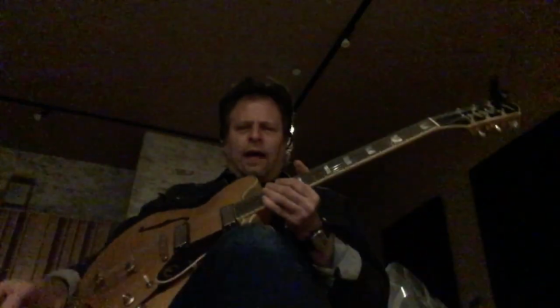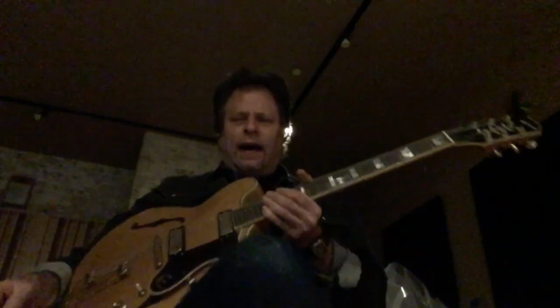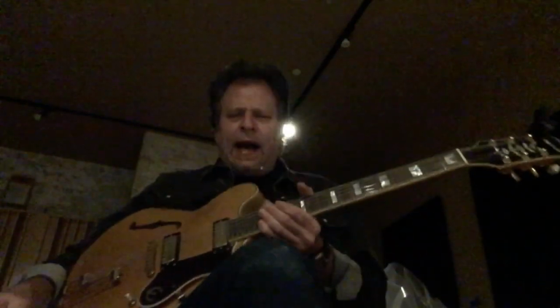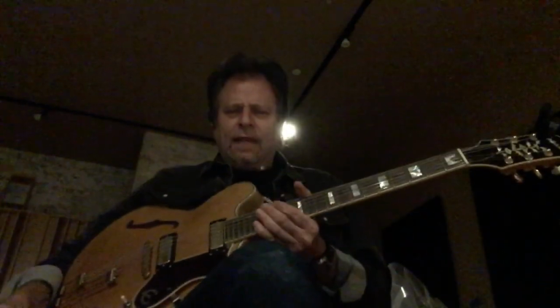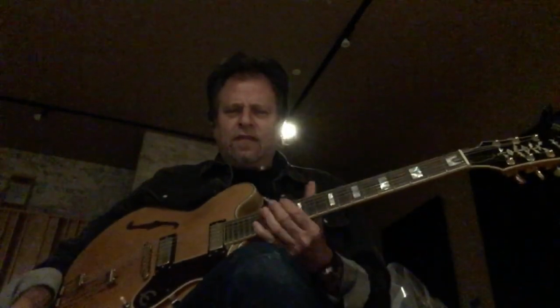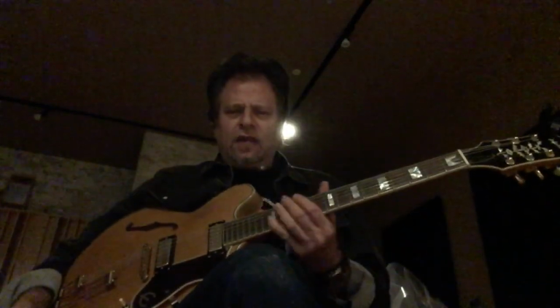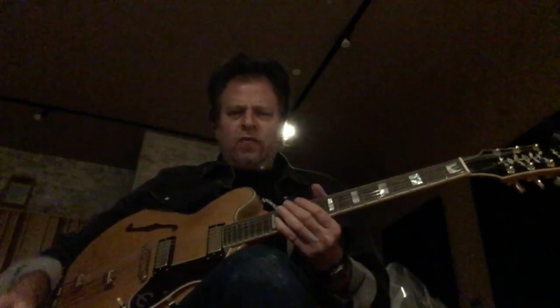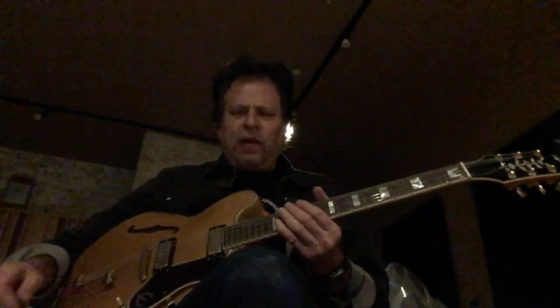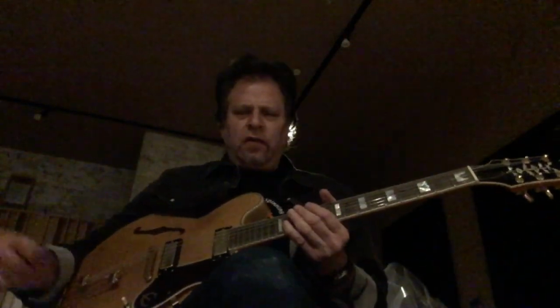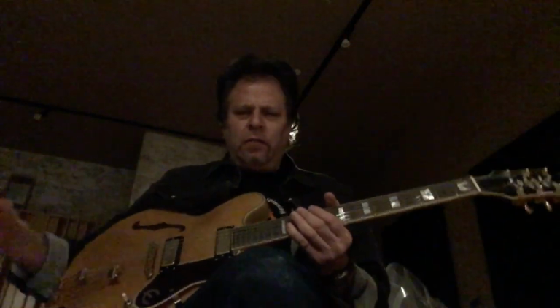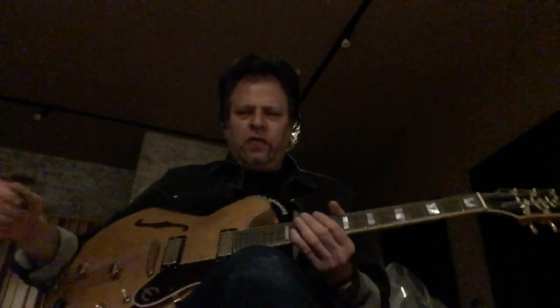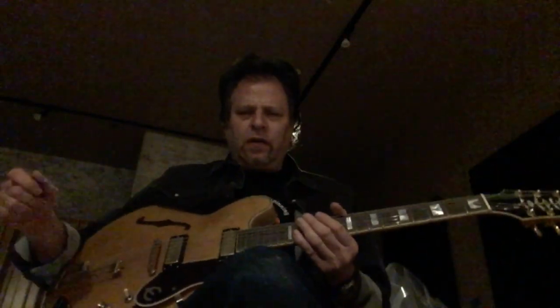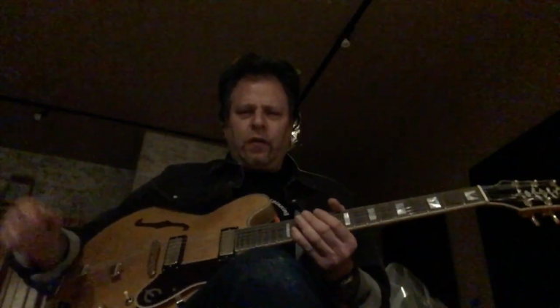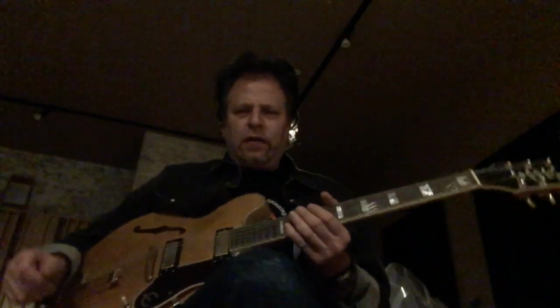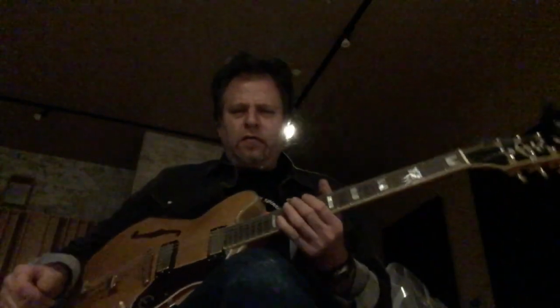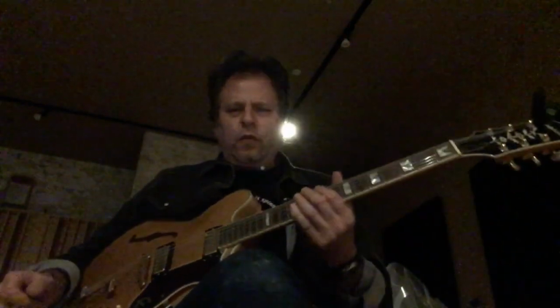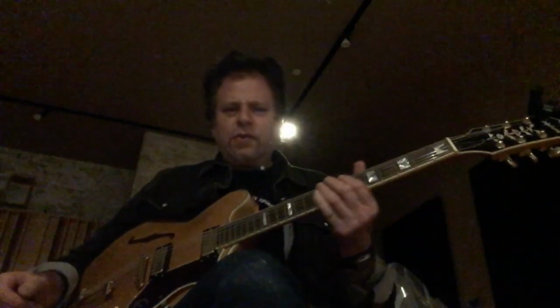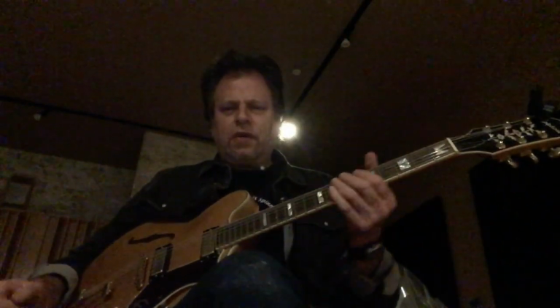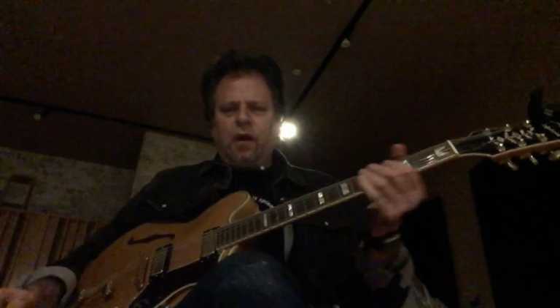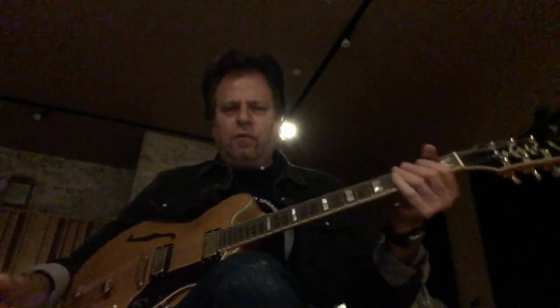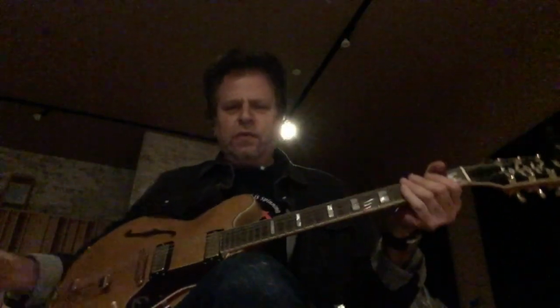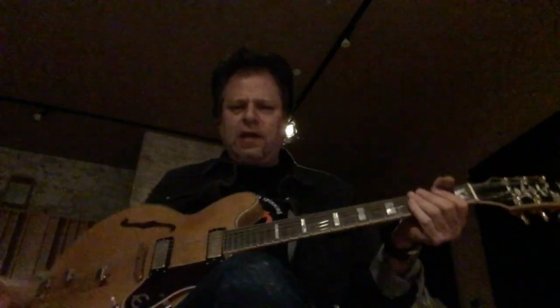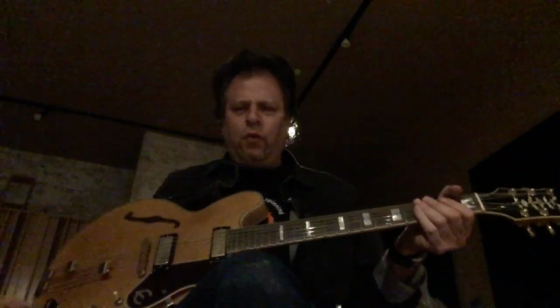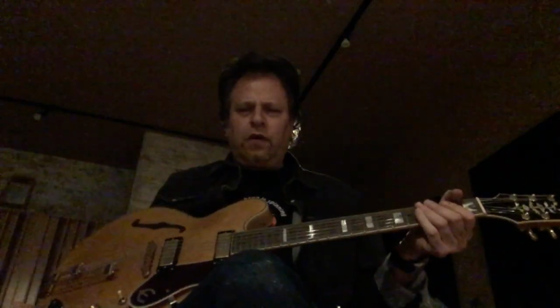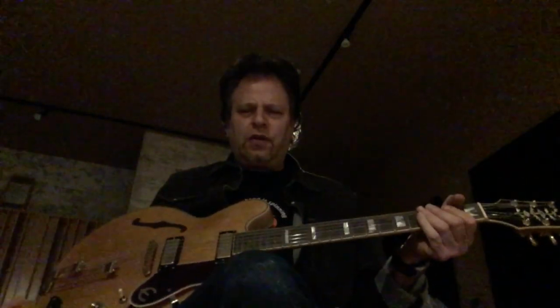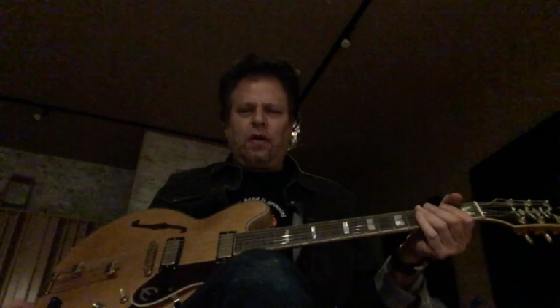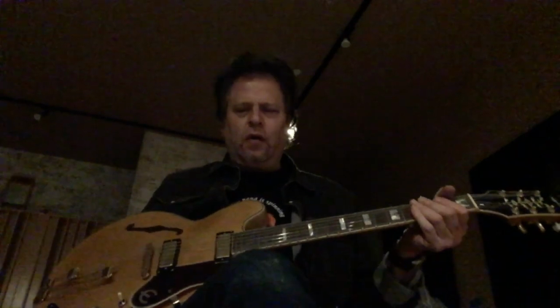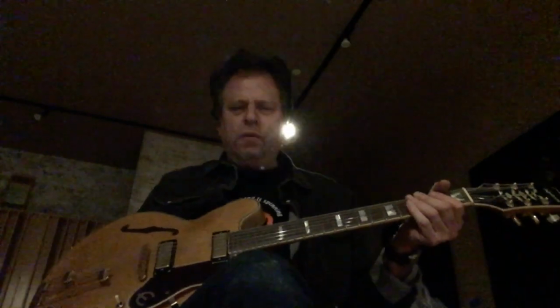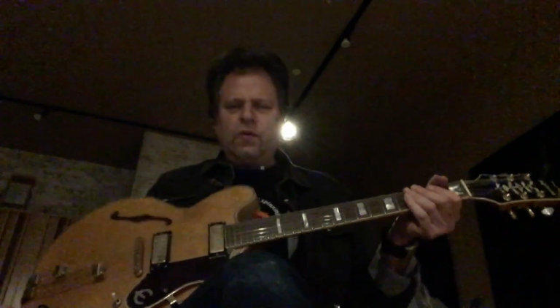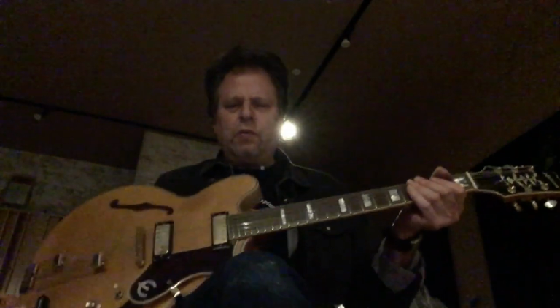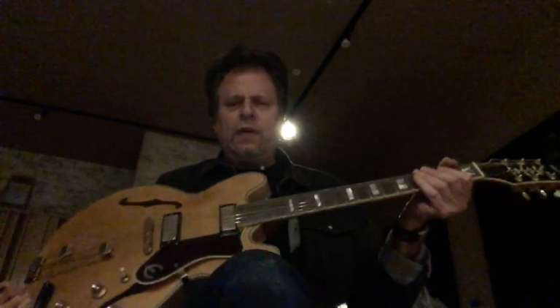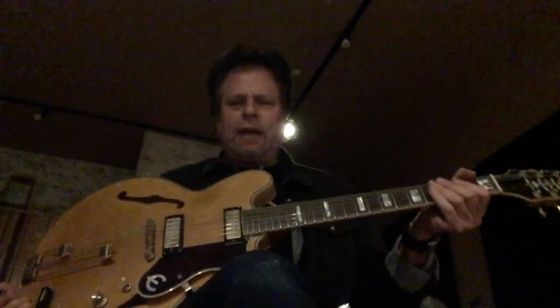Hi, this is Dave Spector, Musical Director for Chicago Blues Network, Chicago Blues Boot Camp.